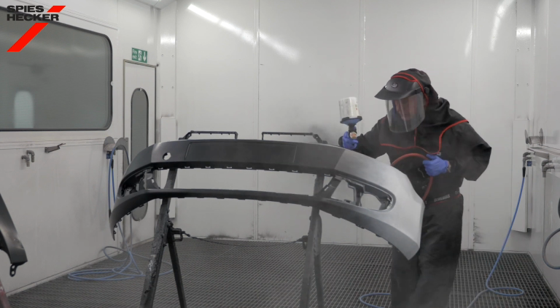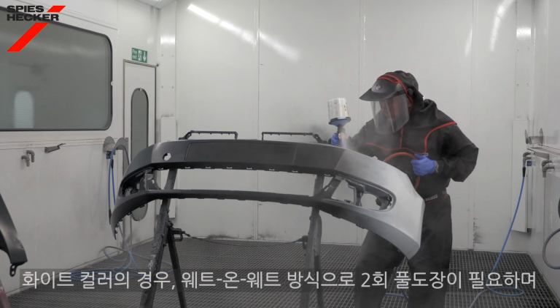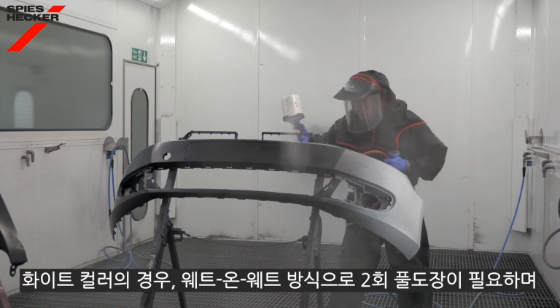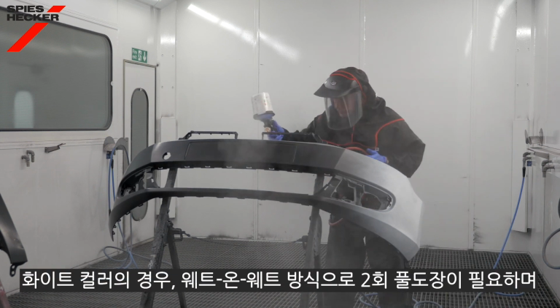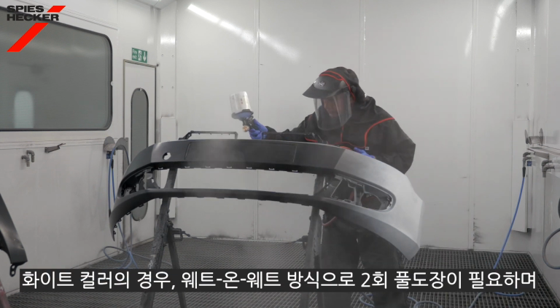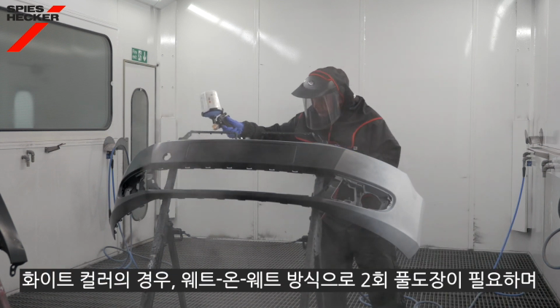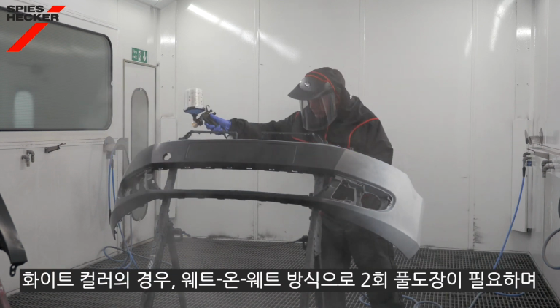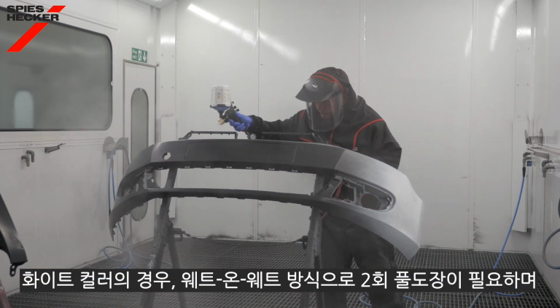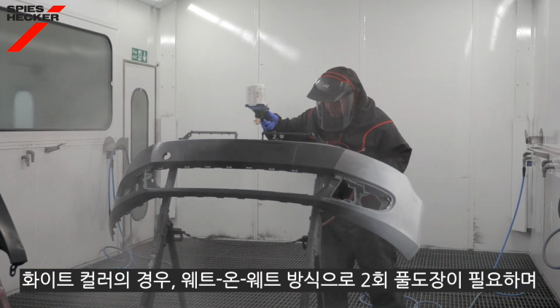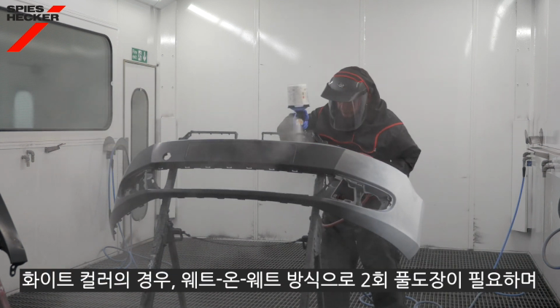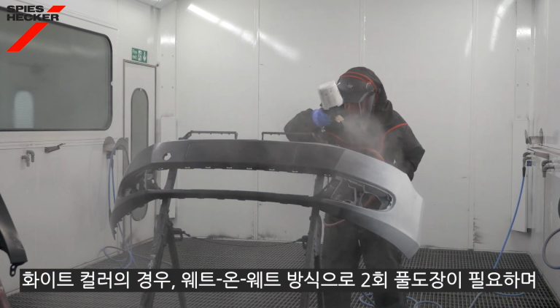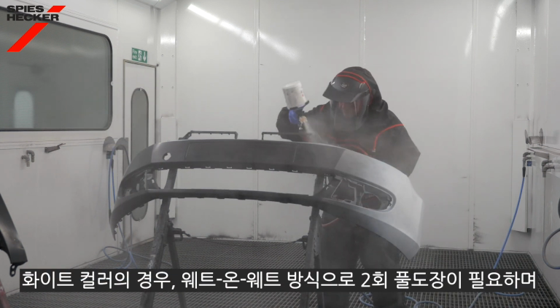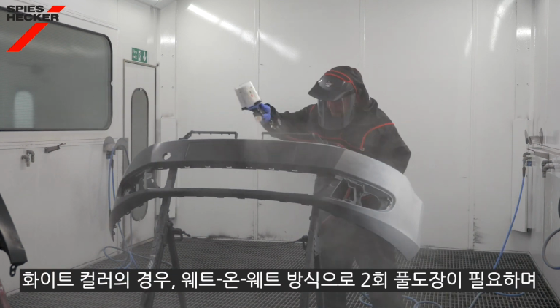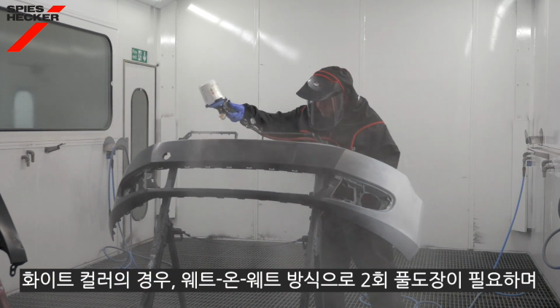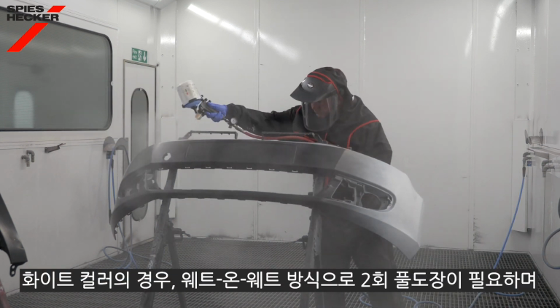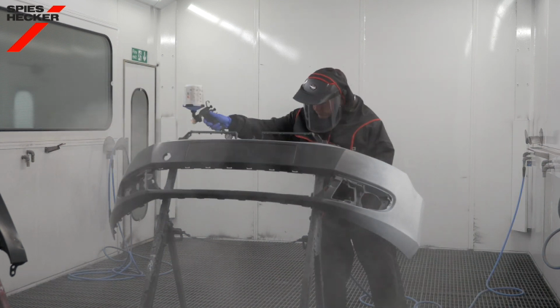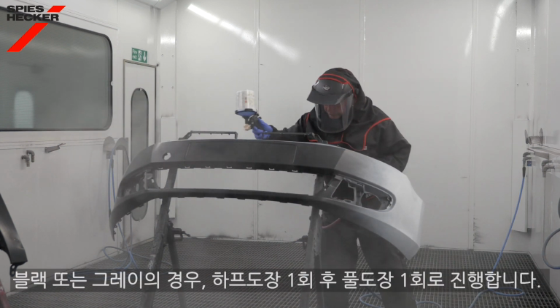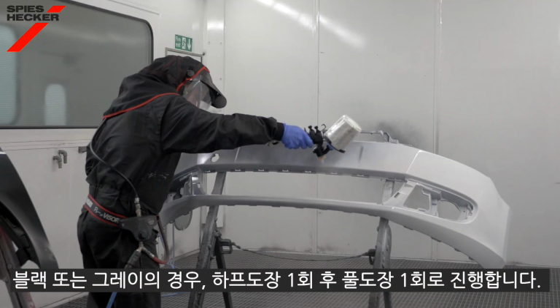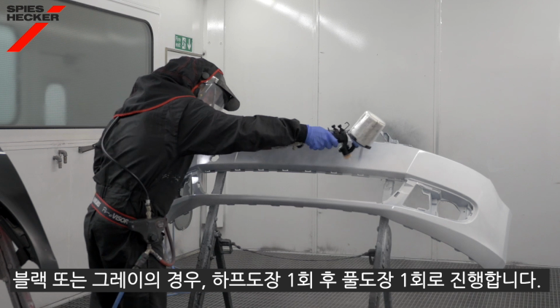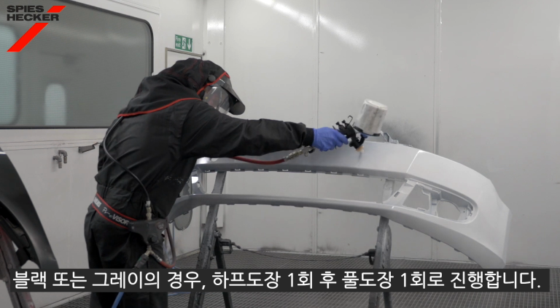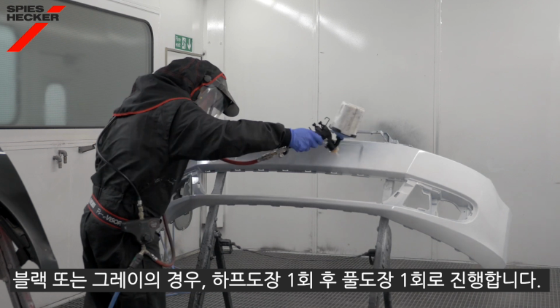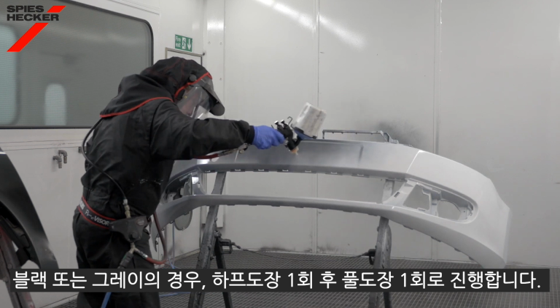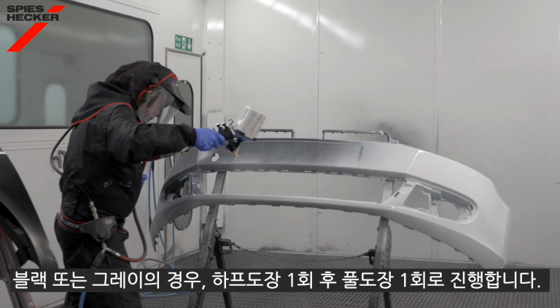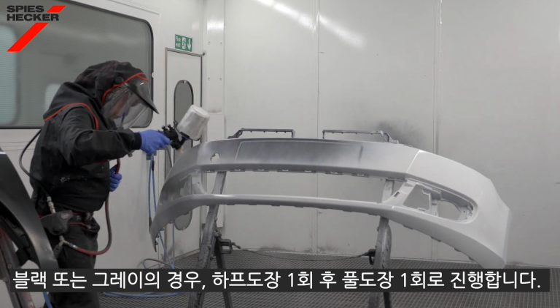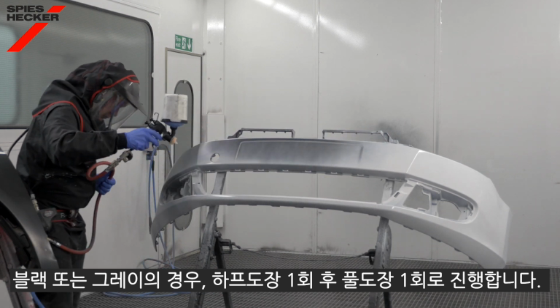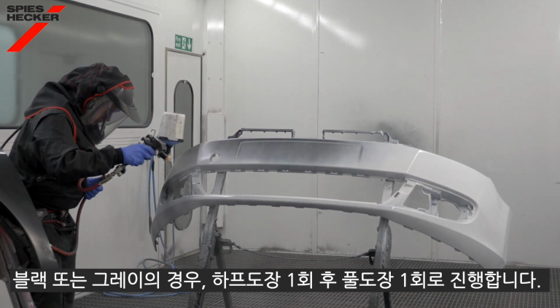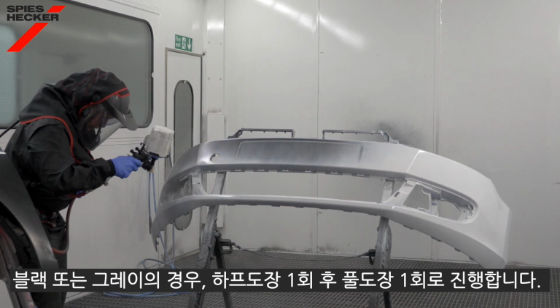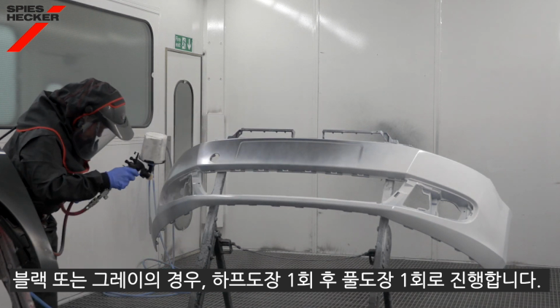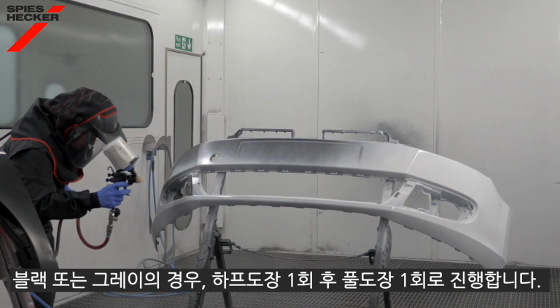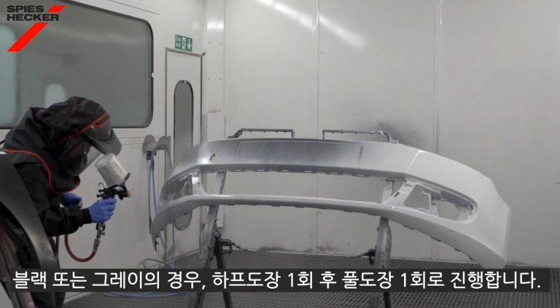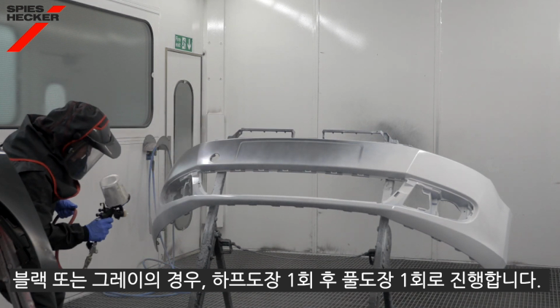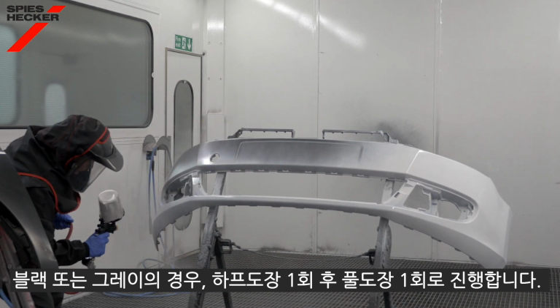For the white colour we need two full coats which are applied wet on wet. For the black and the grey product we need only a half coat followed by a full coat.